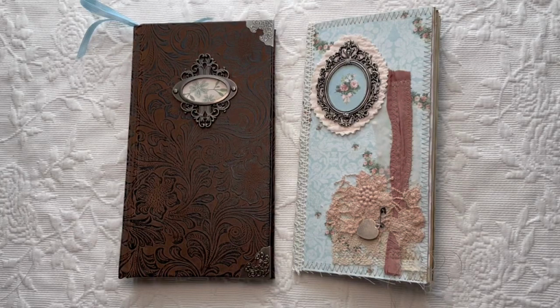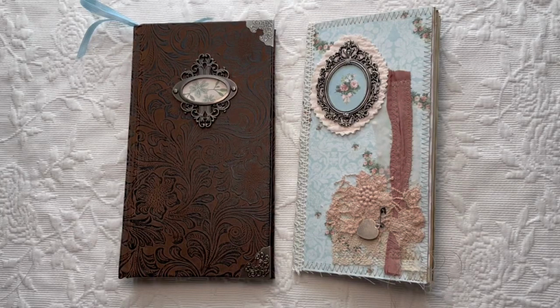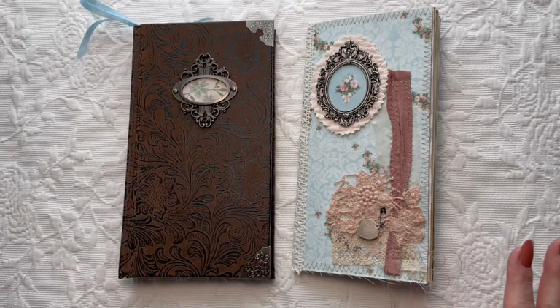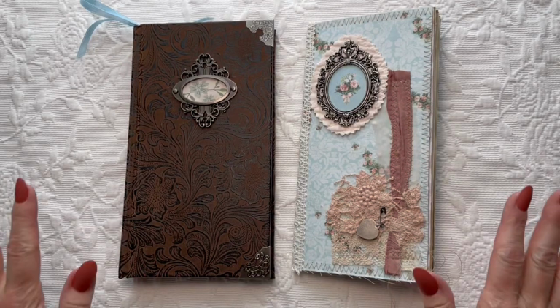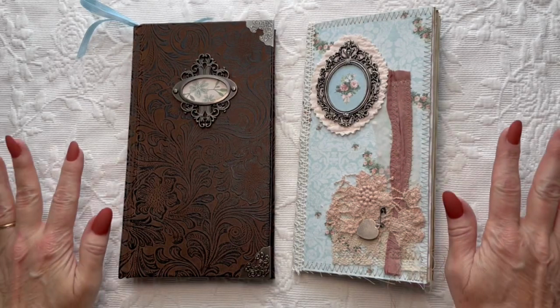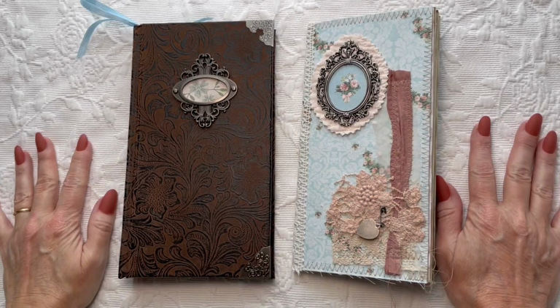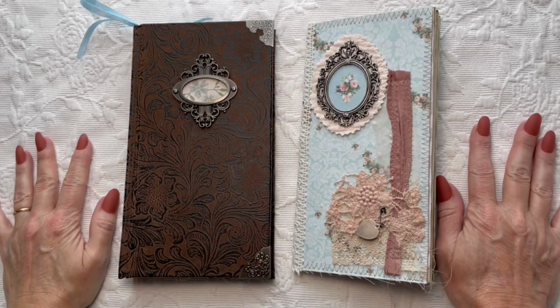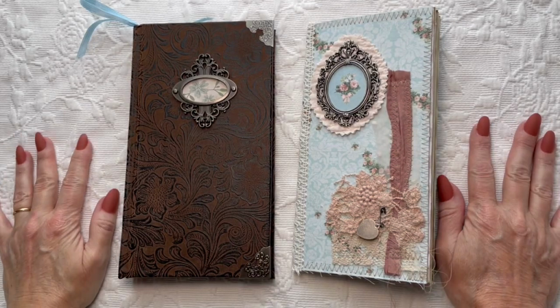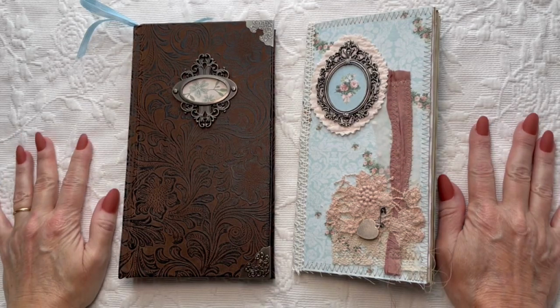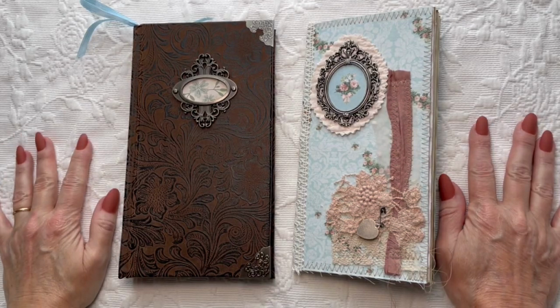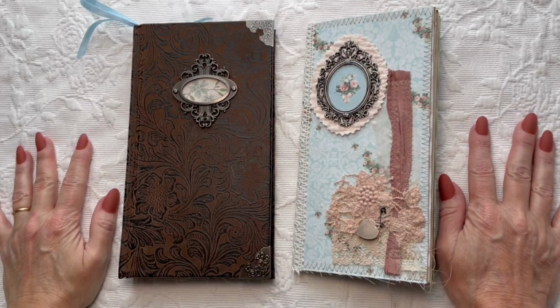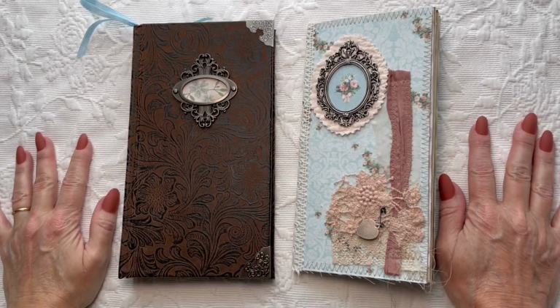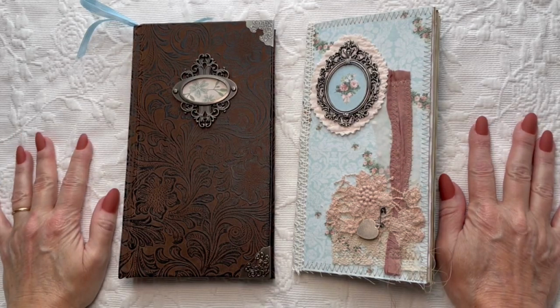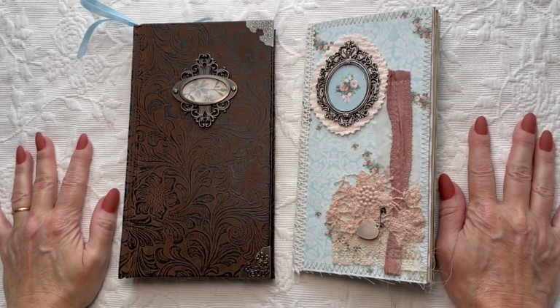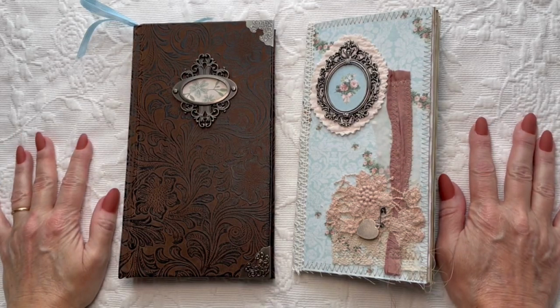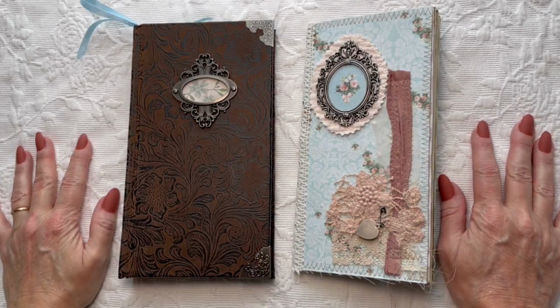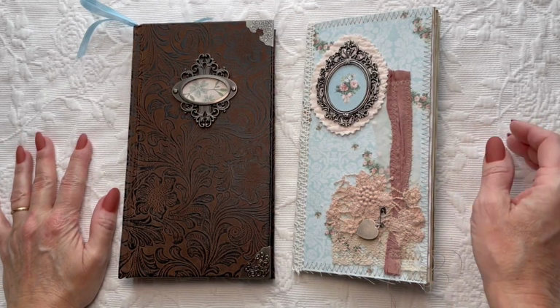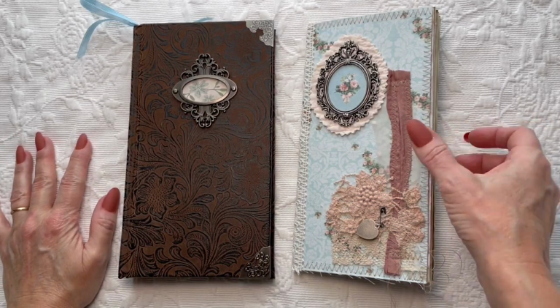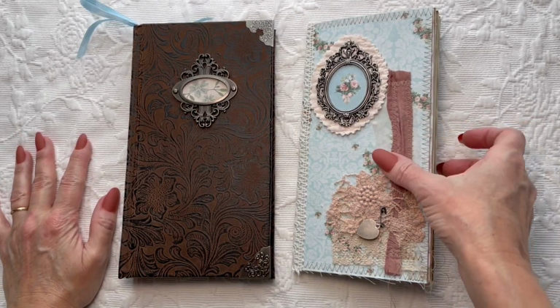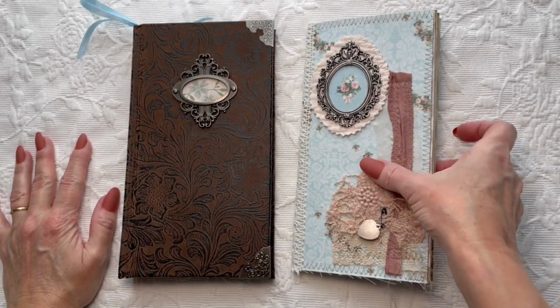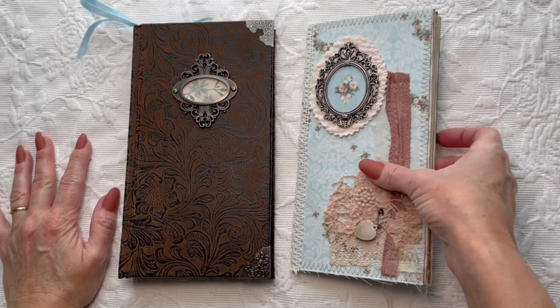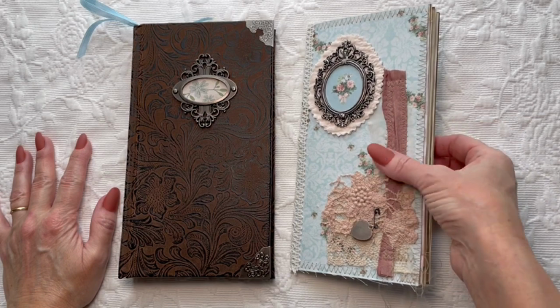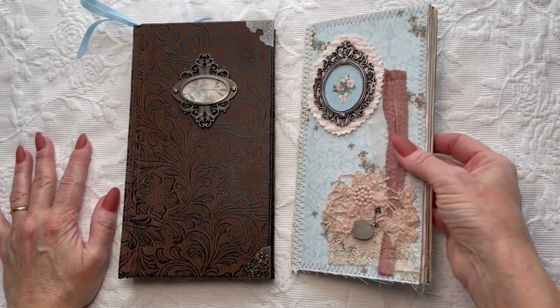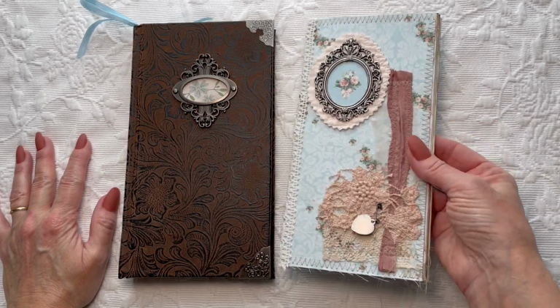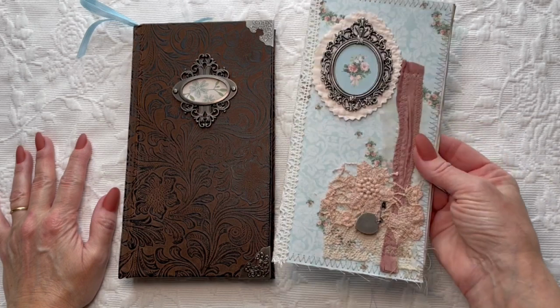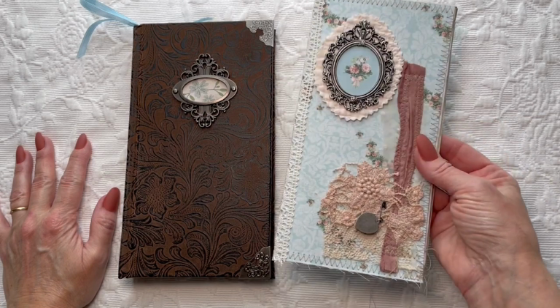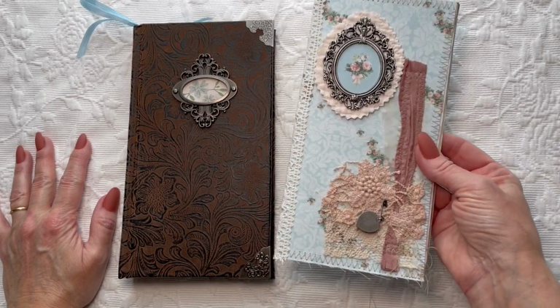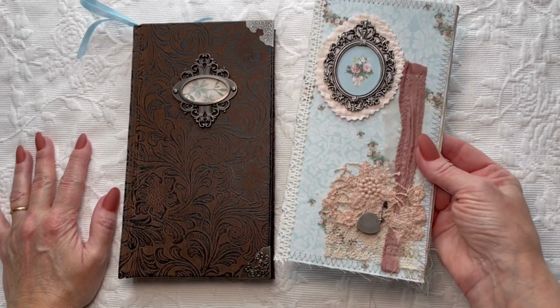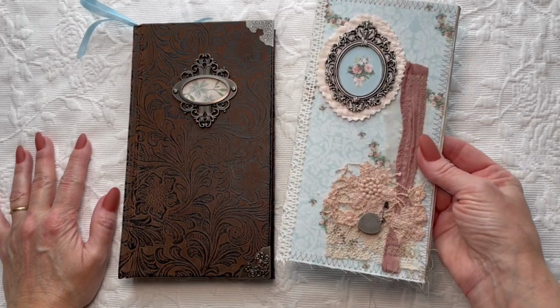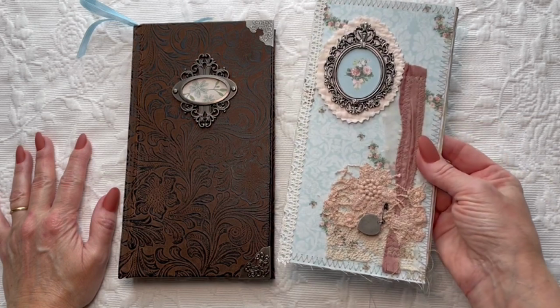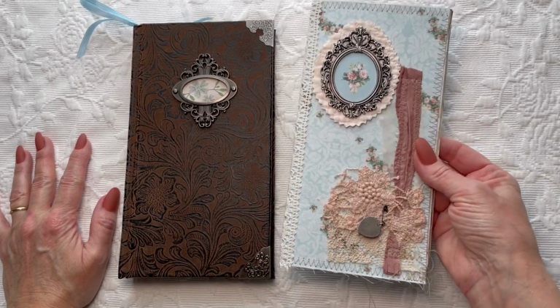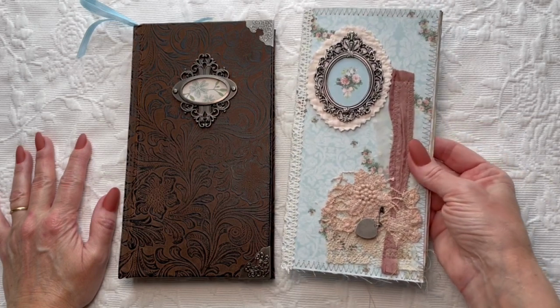Hi everyone, it's Michelle from Country Morning Creations. I am here with my February flow journal.